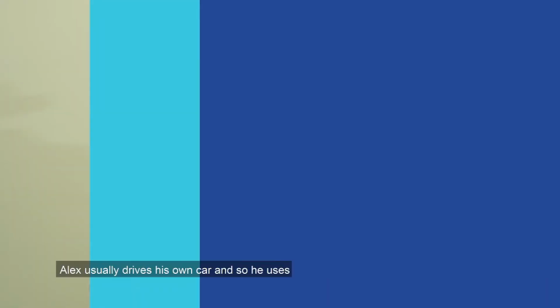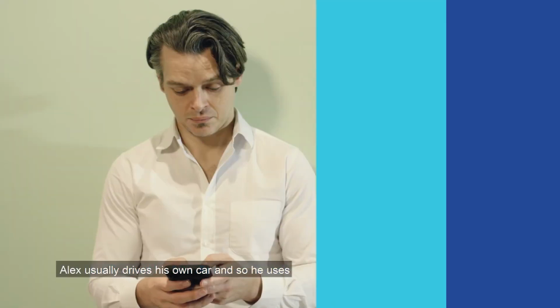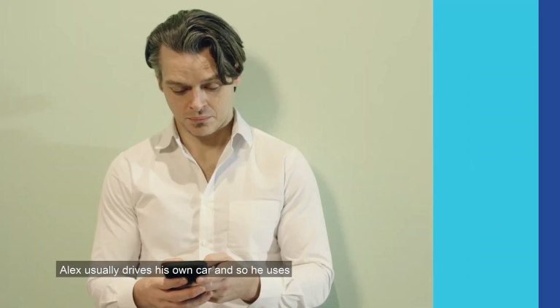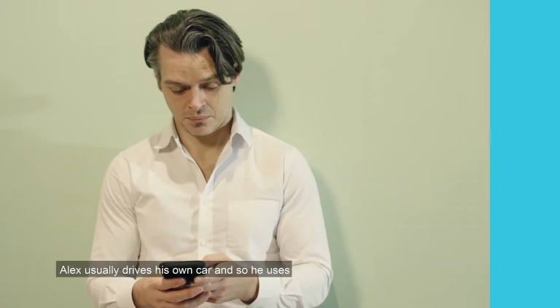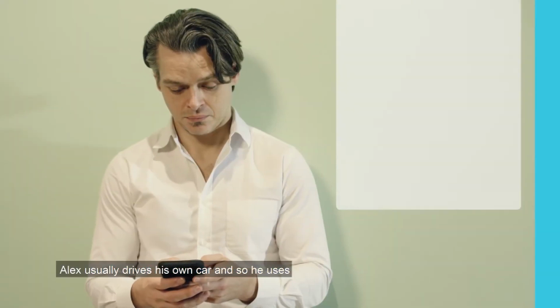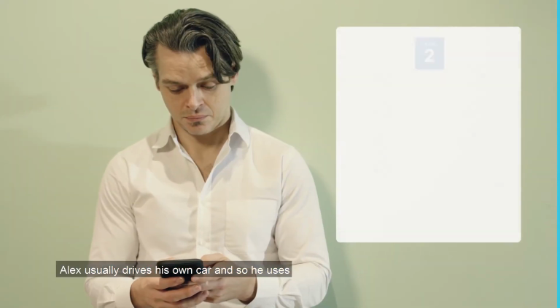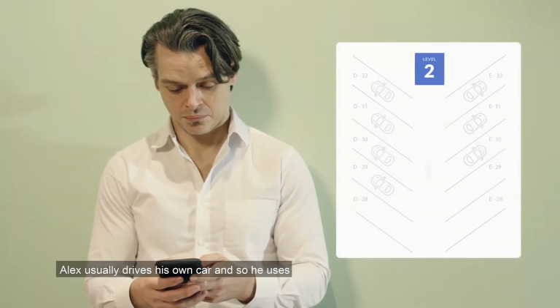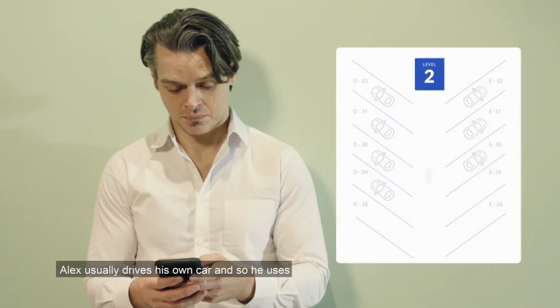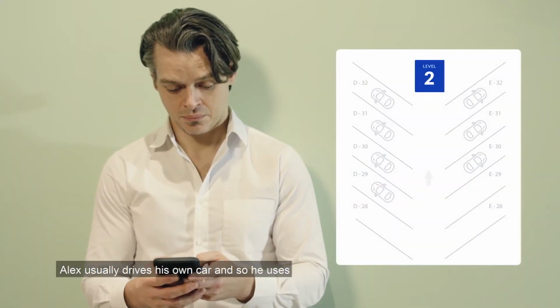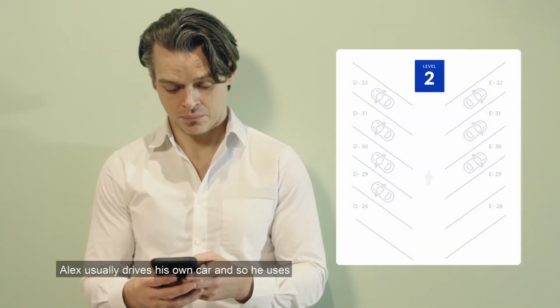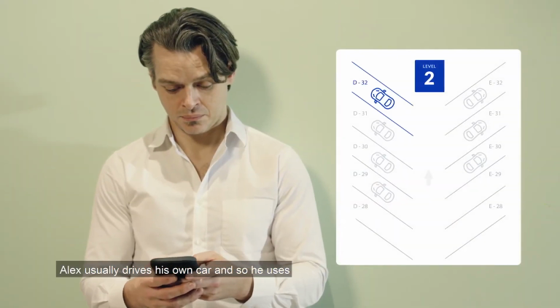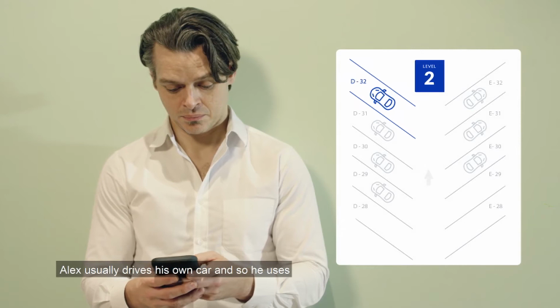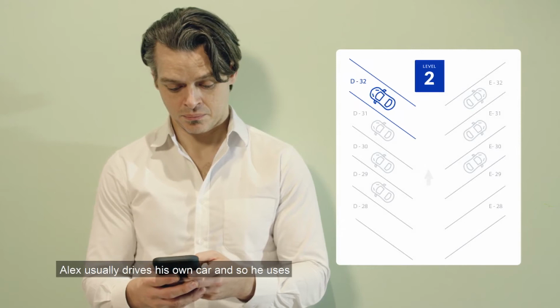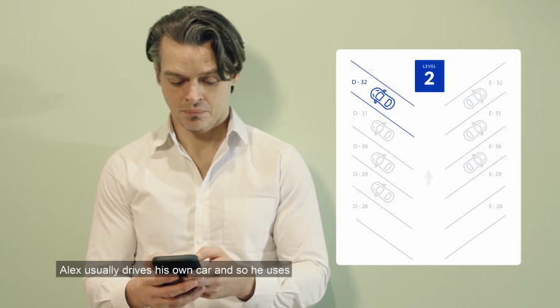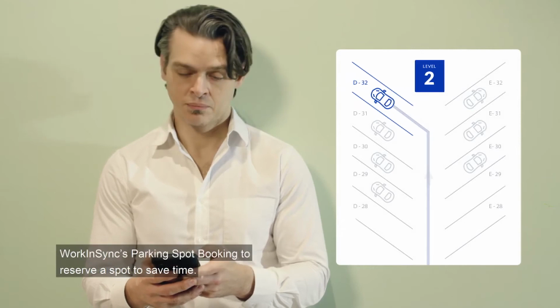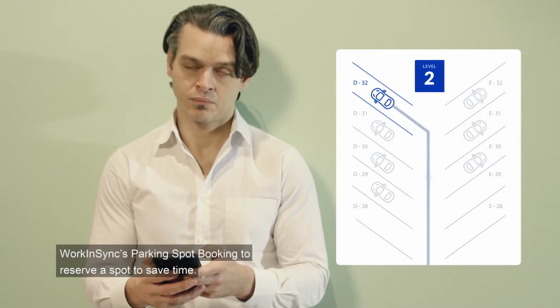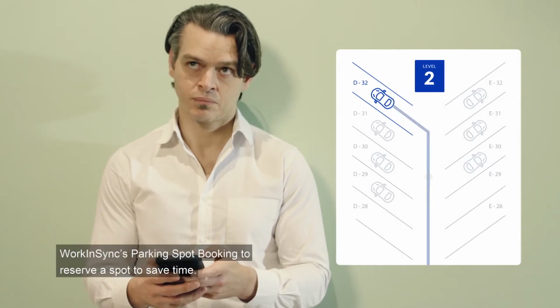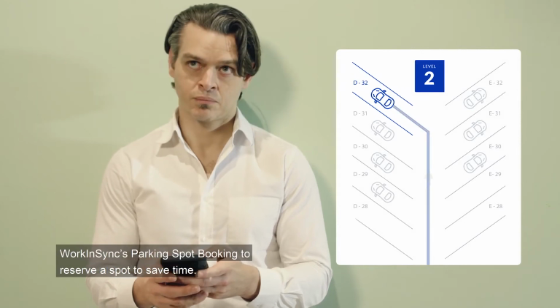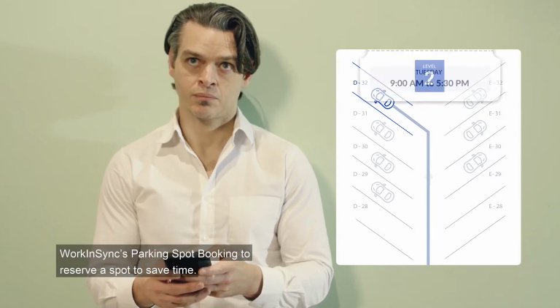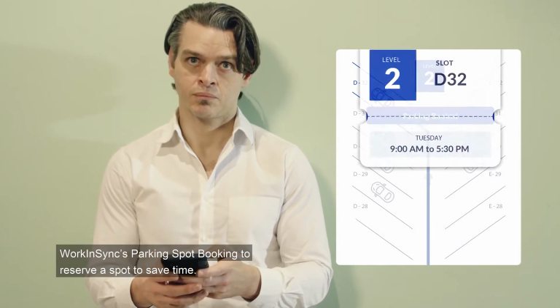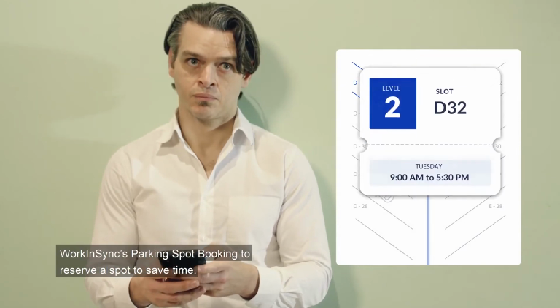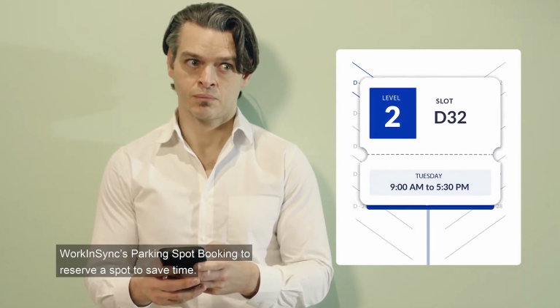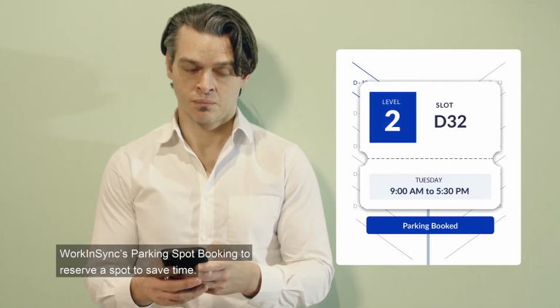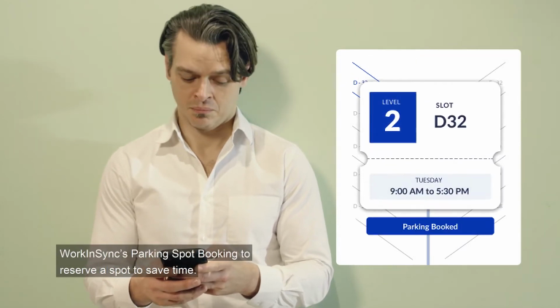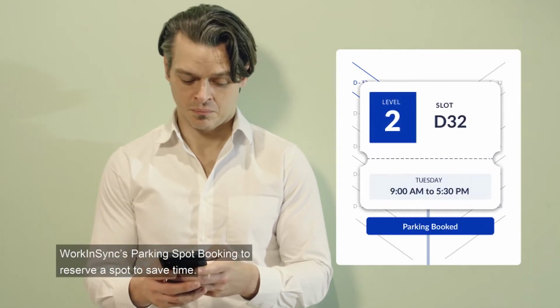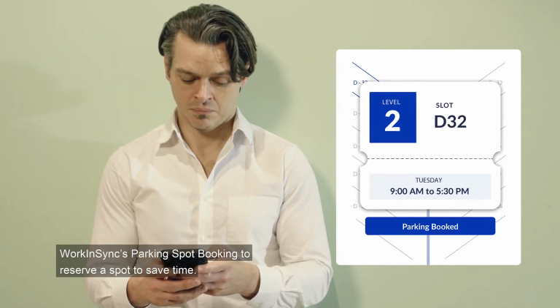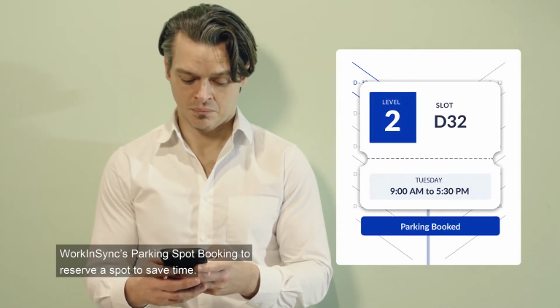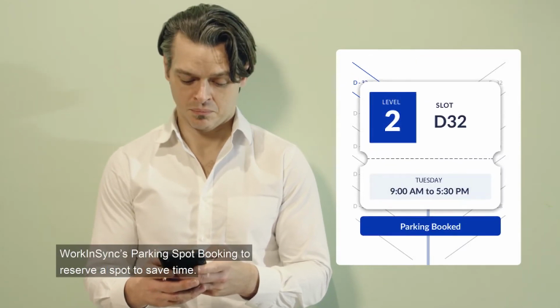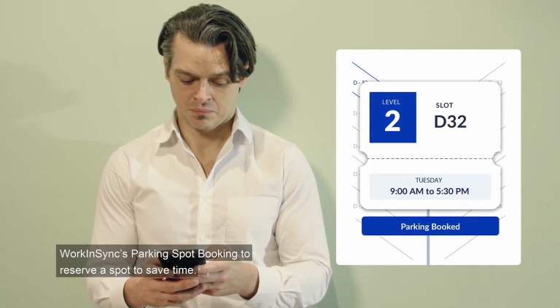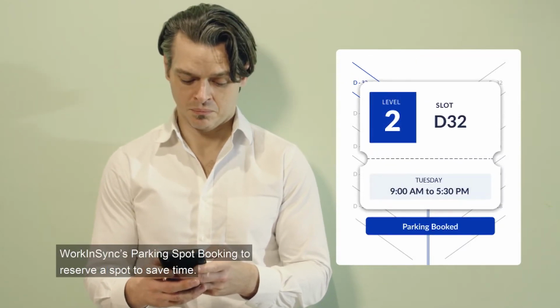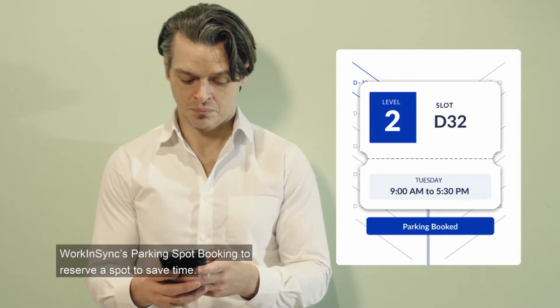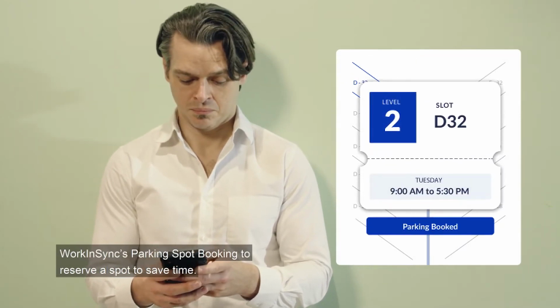Alex usually drives his own car, and so he uses Work in Sync's parking spot booking to reserve a spot to save time.